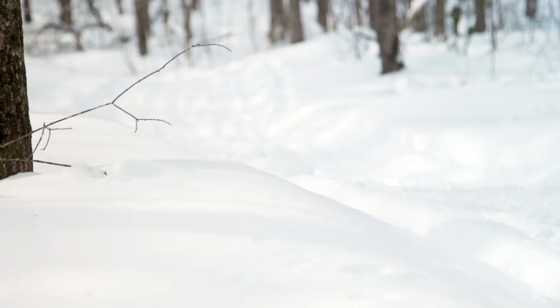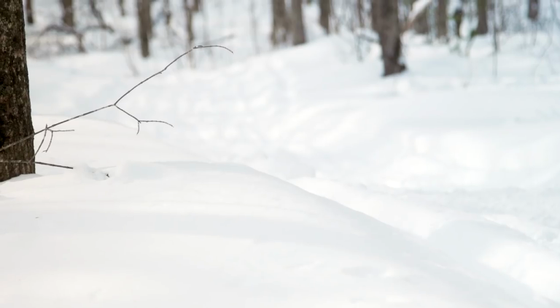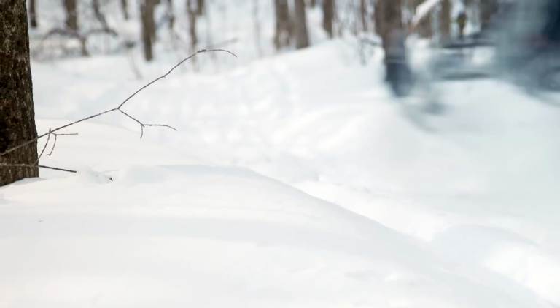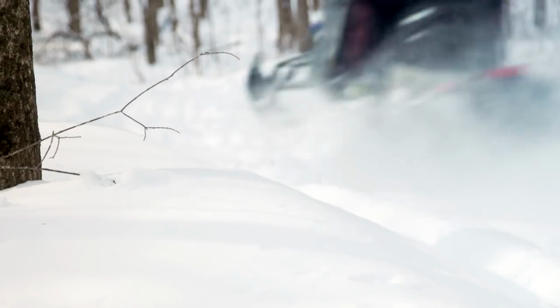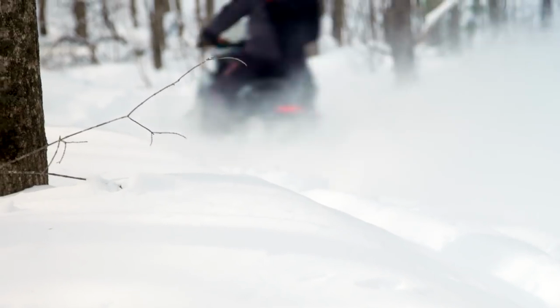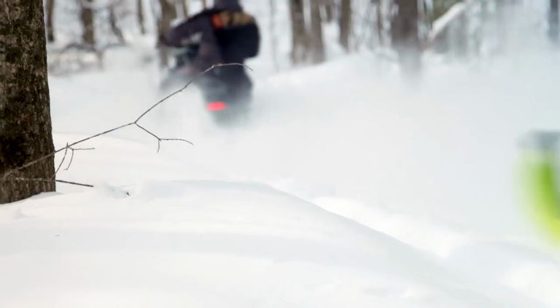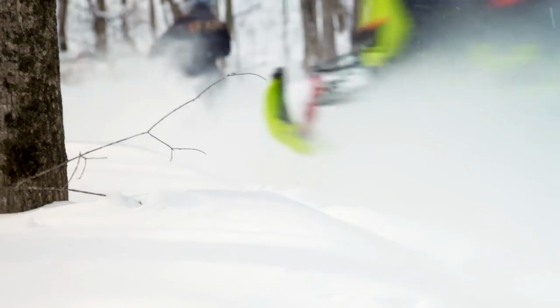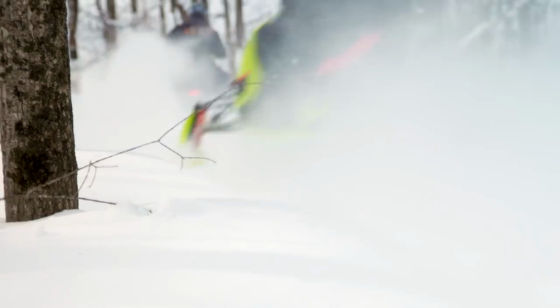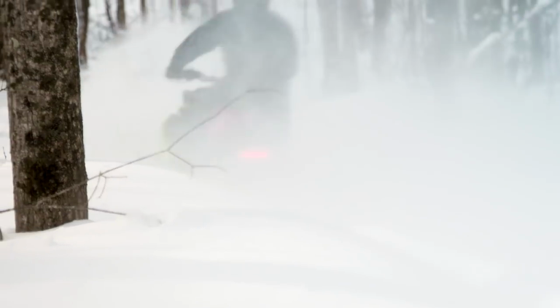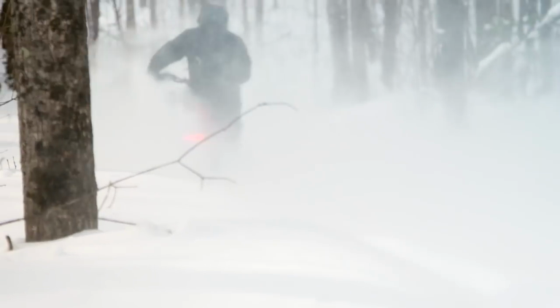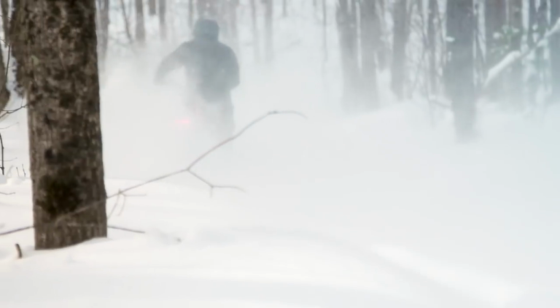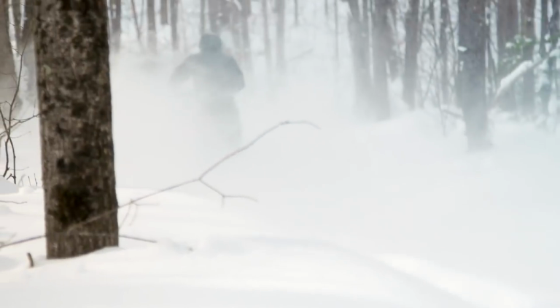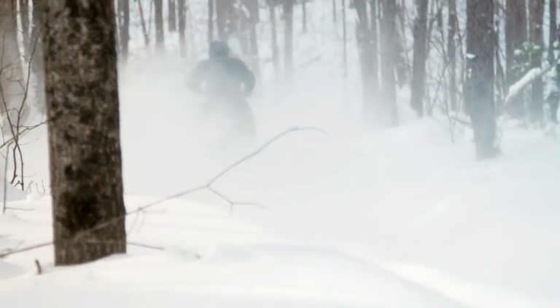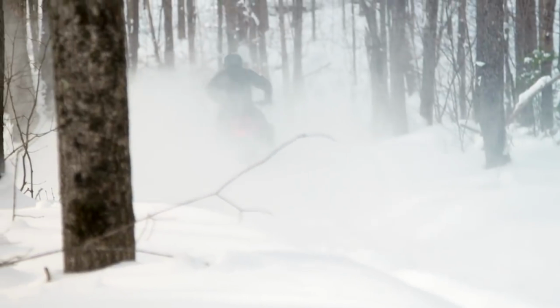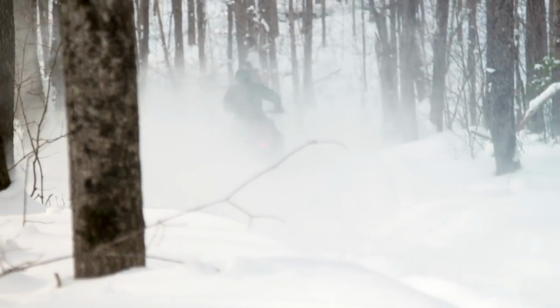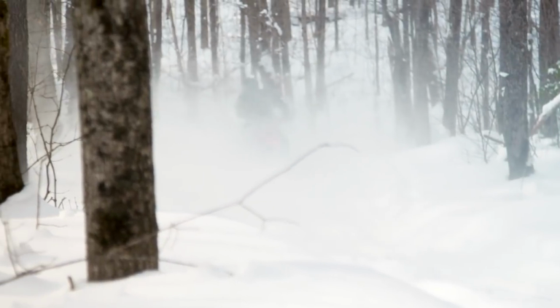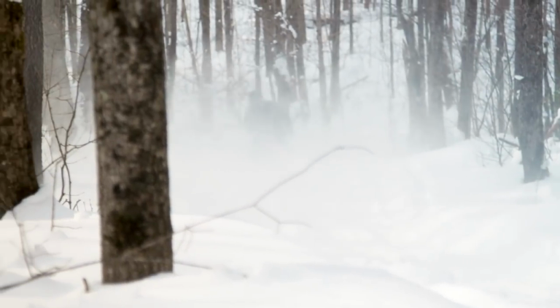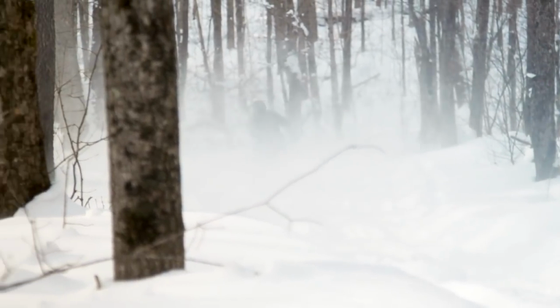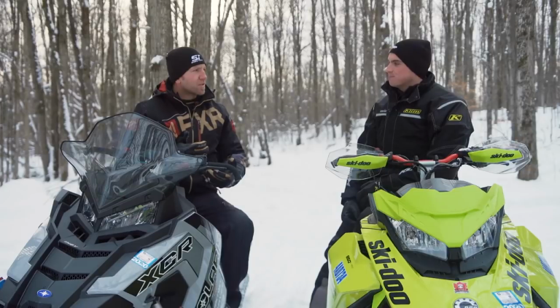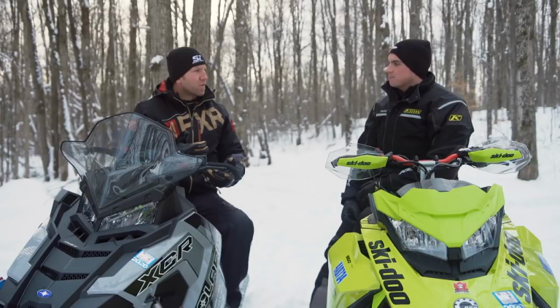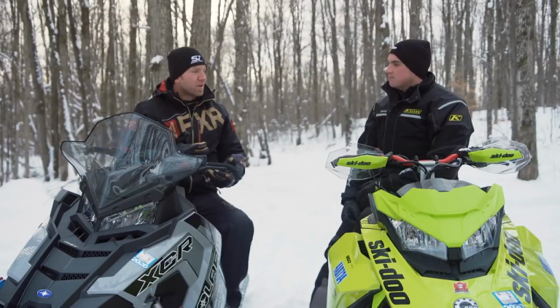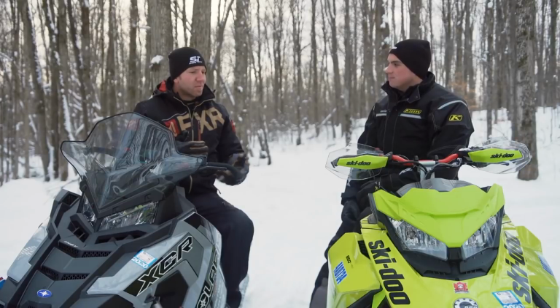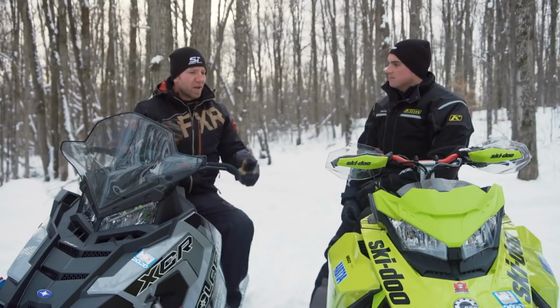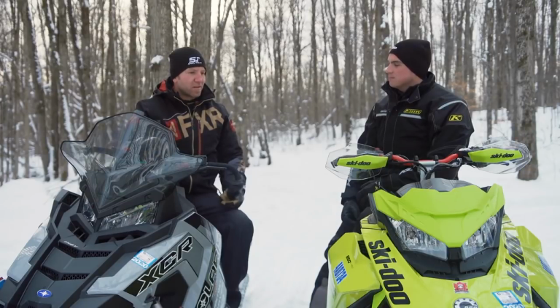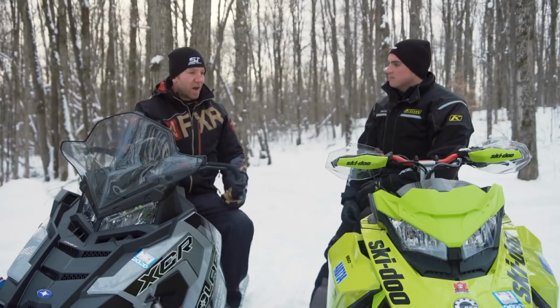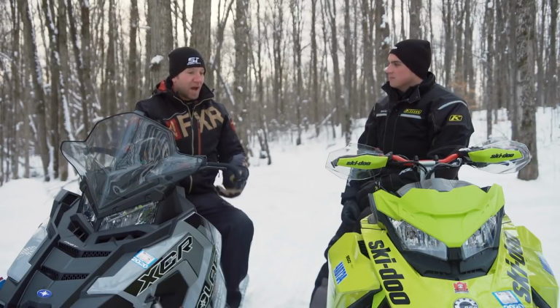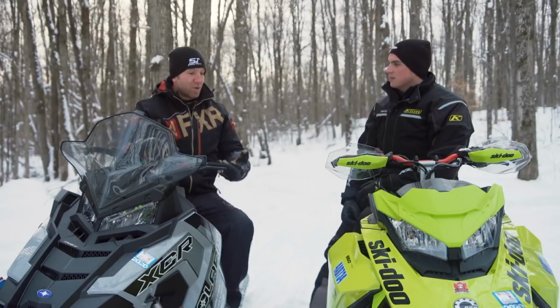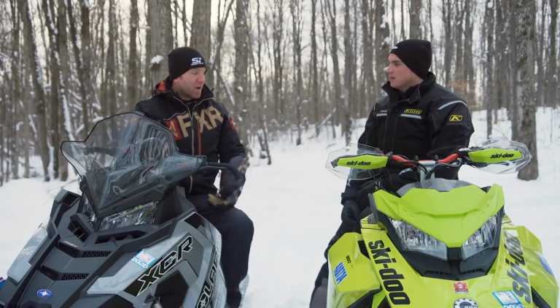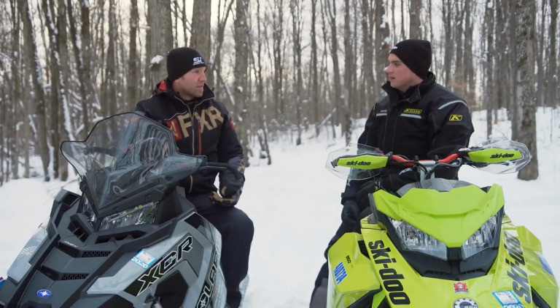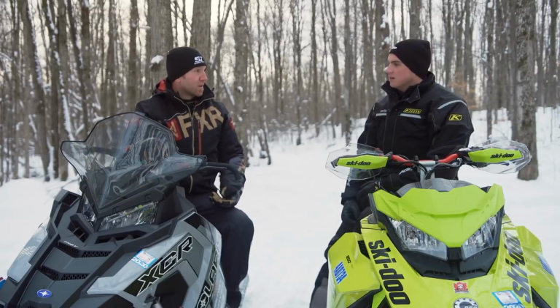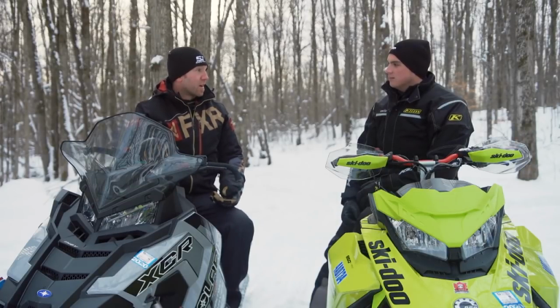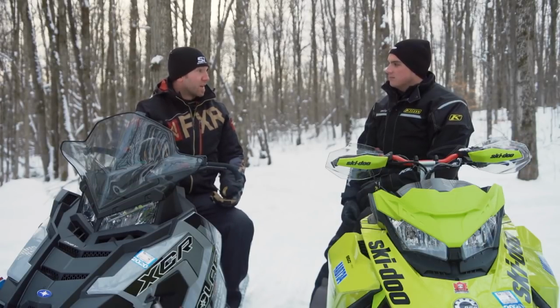Honestly, it's a little bit throatier, a deeper, nicer tone — but I'm blown away. This sounds like a stock sled.